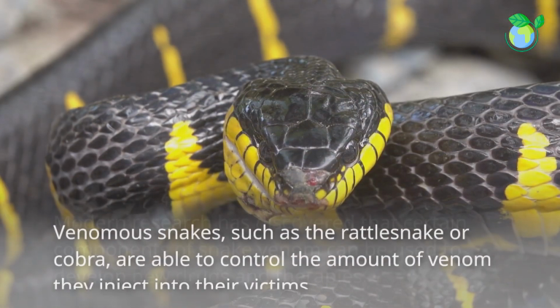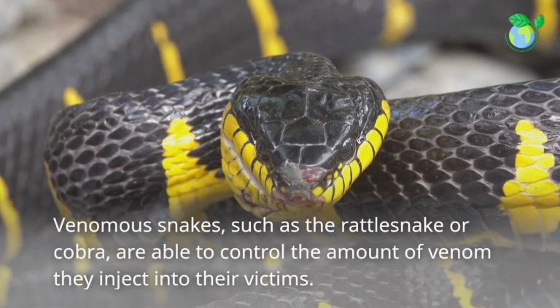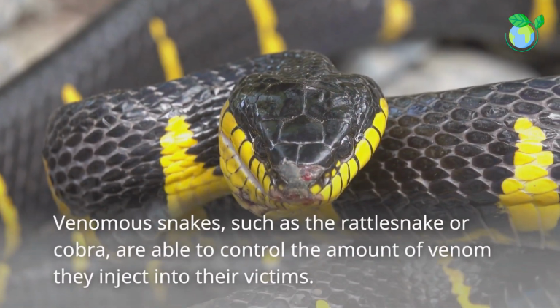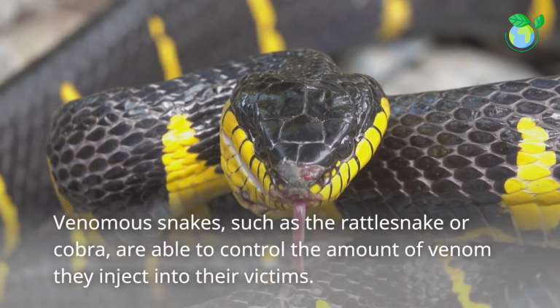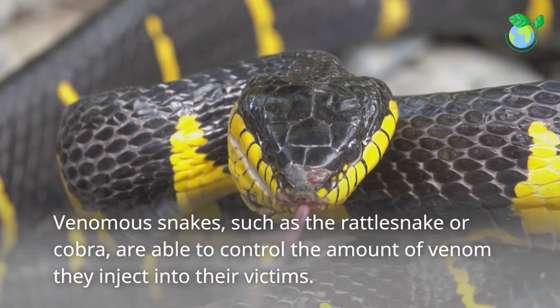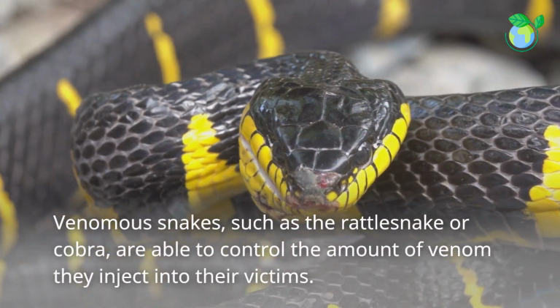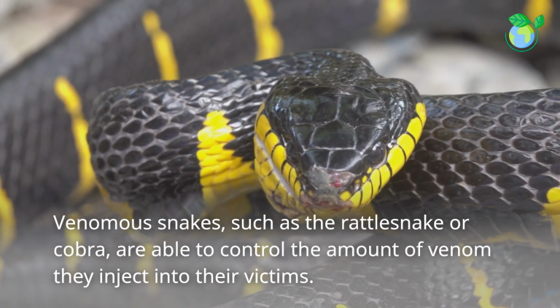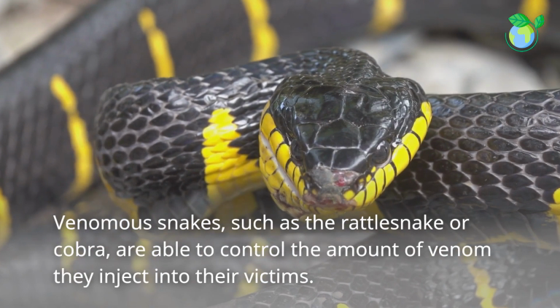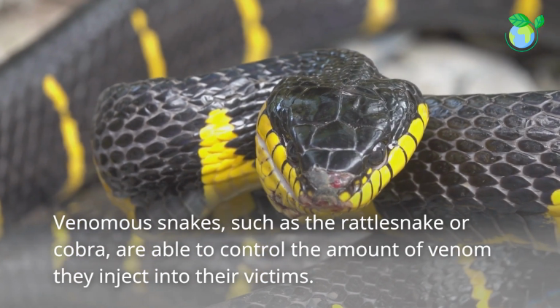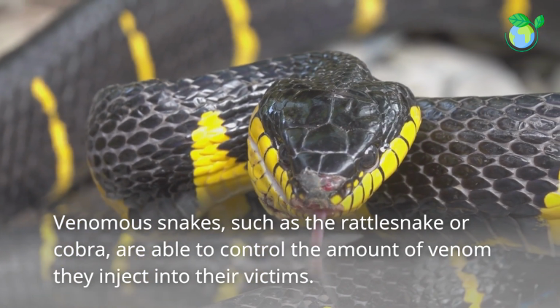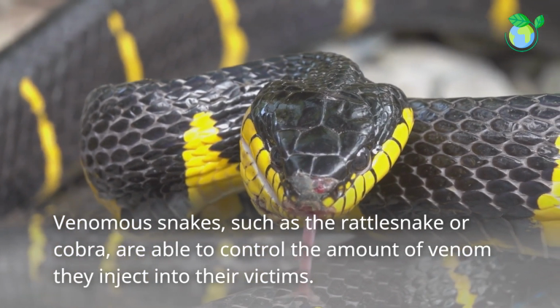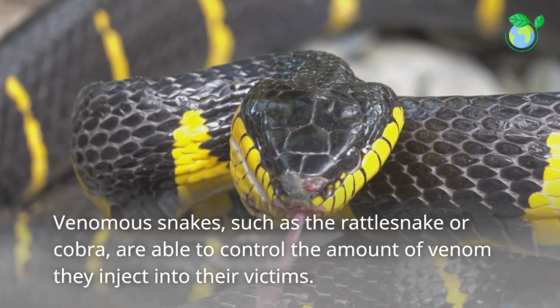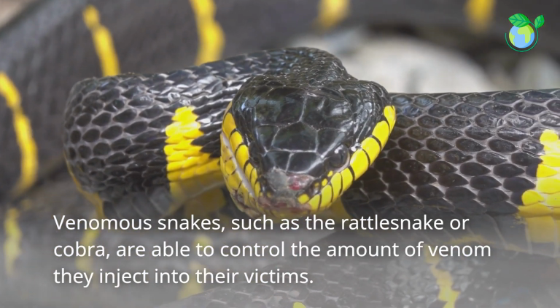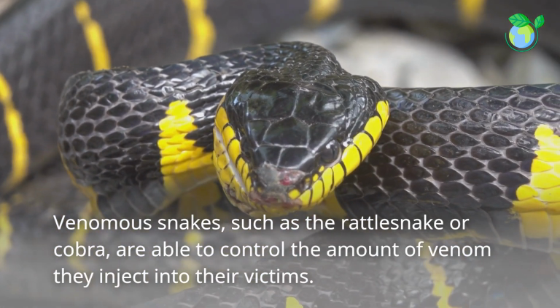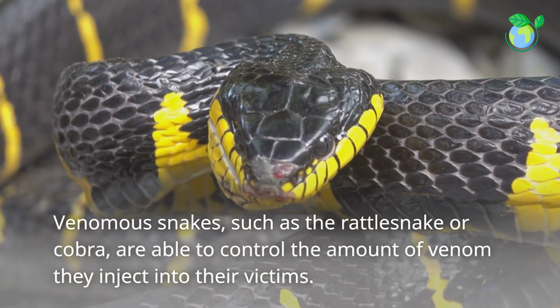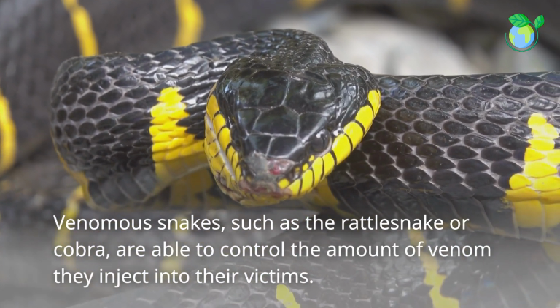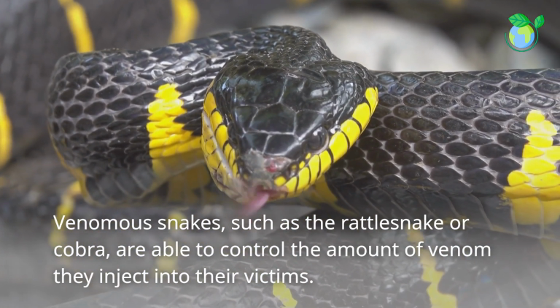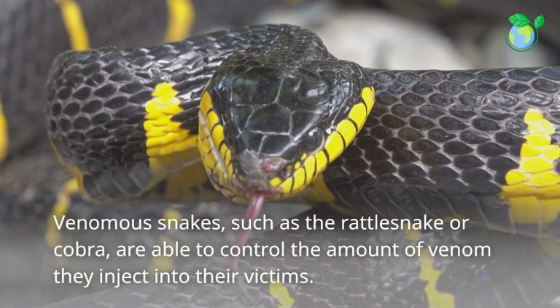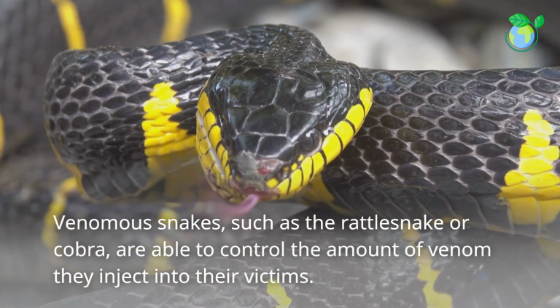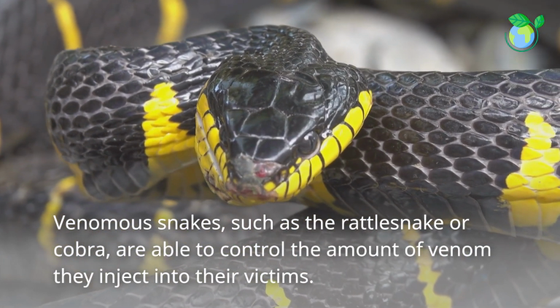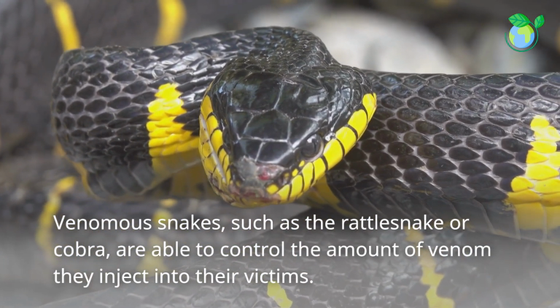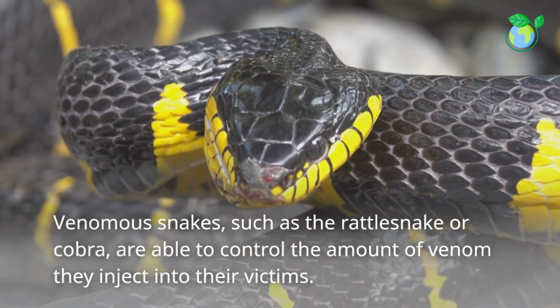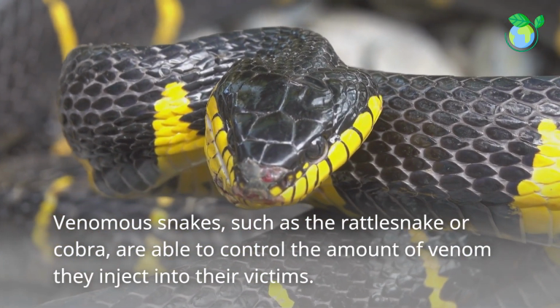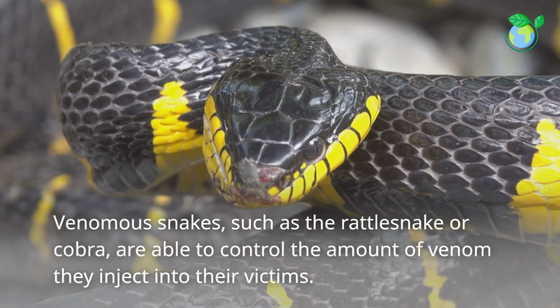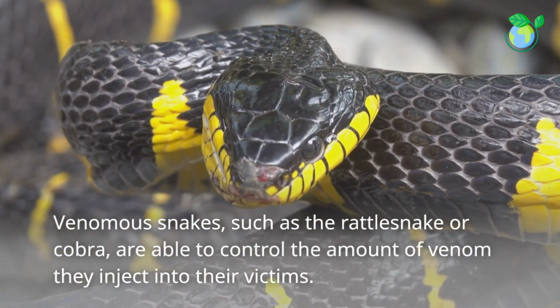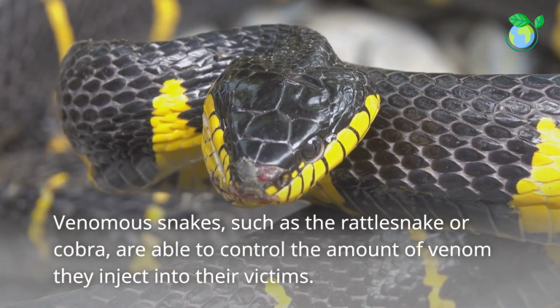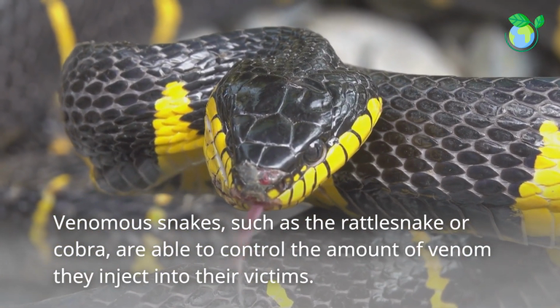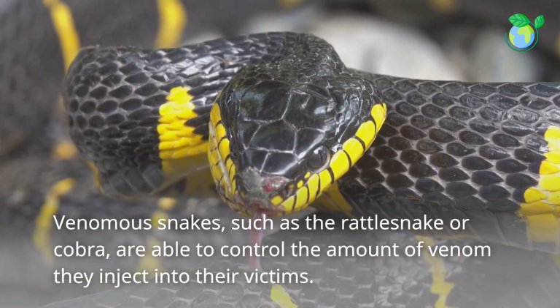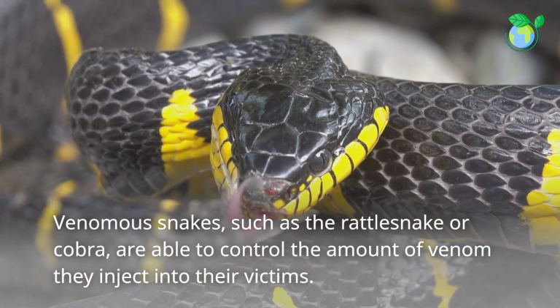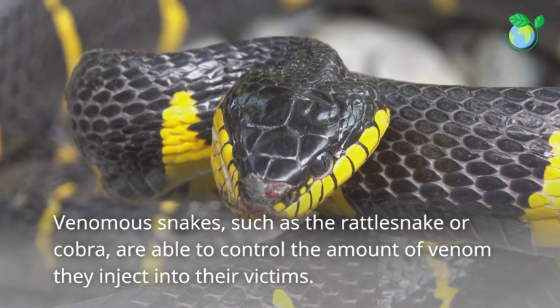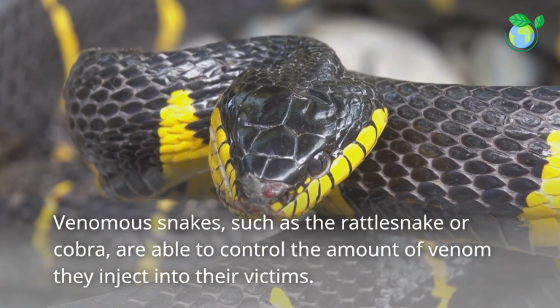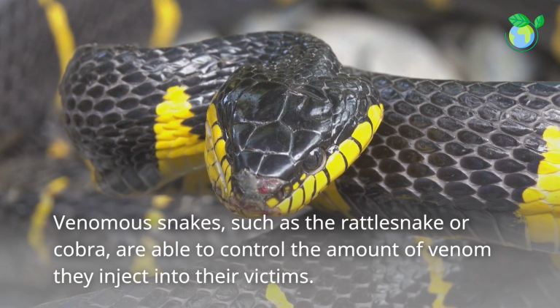Venomous snakes, such as the rattlesnake or cobra, are able to control the amount of venom they inject into their victims.